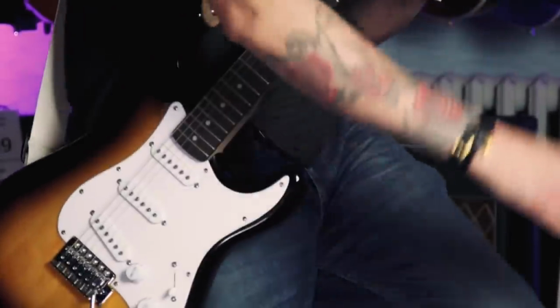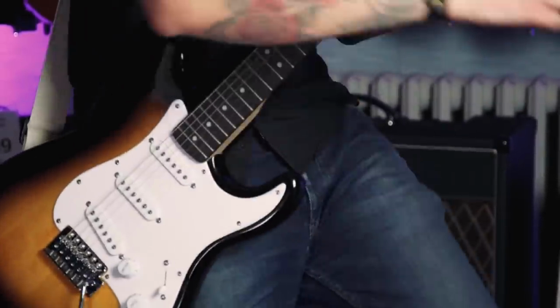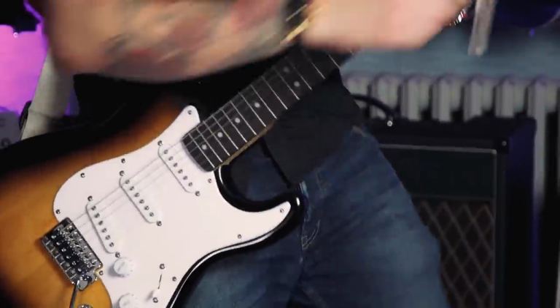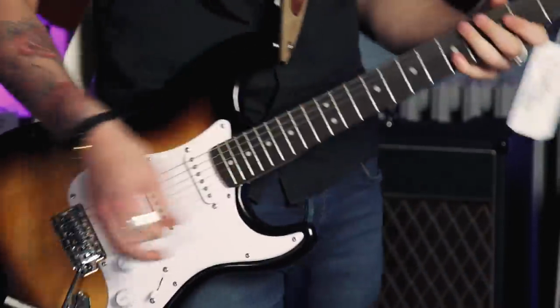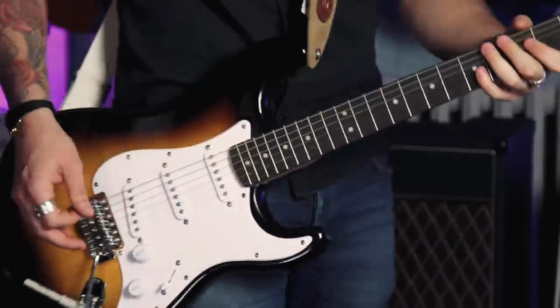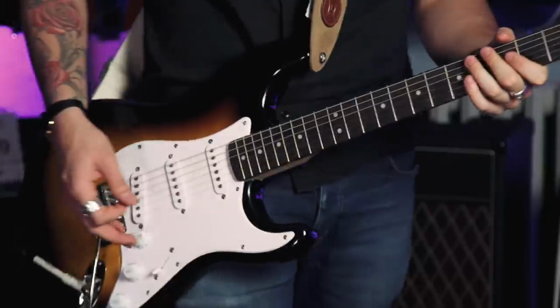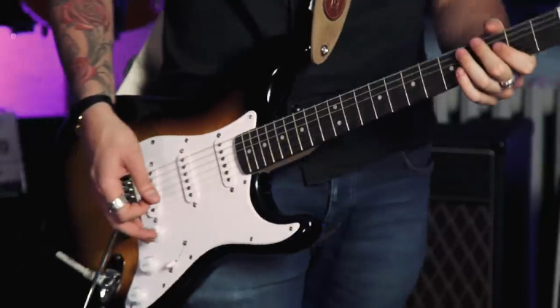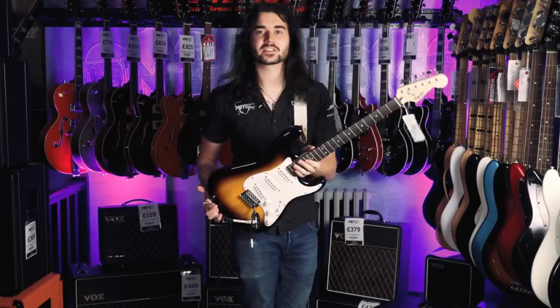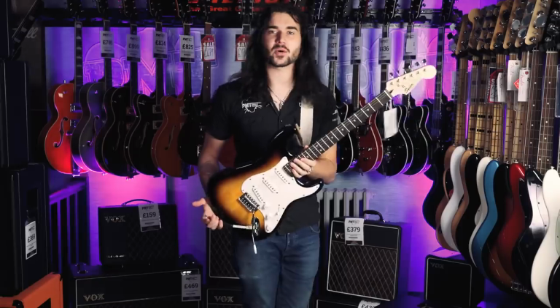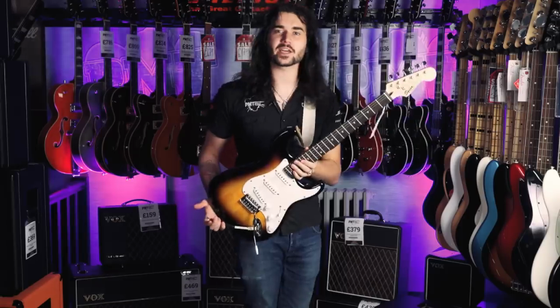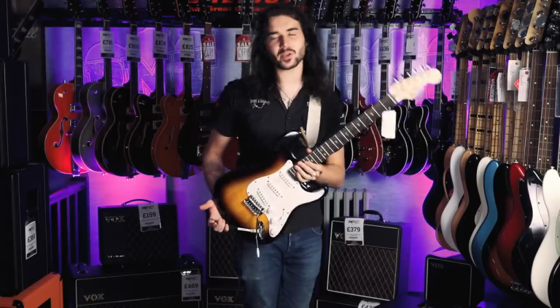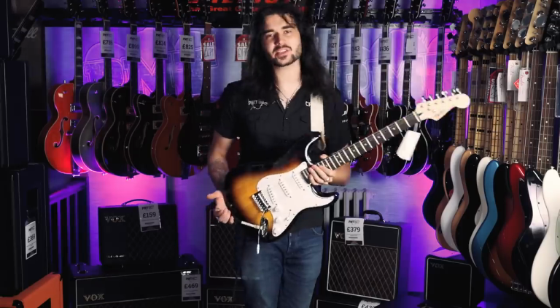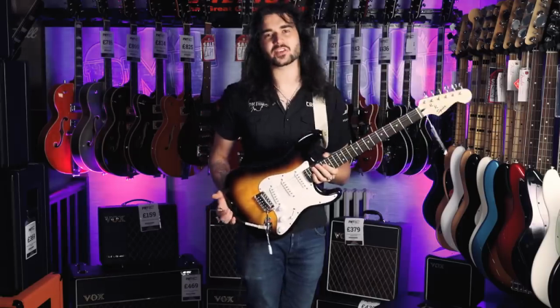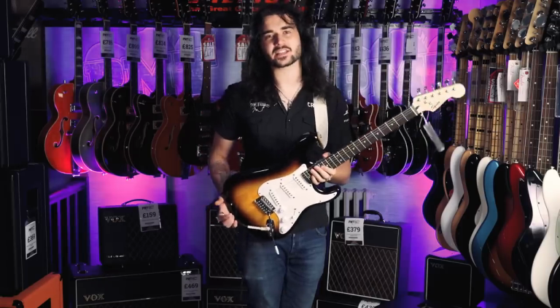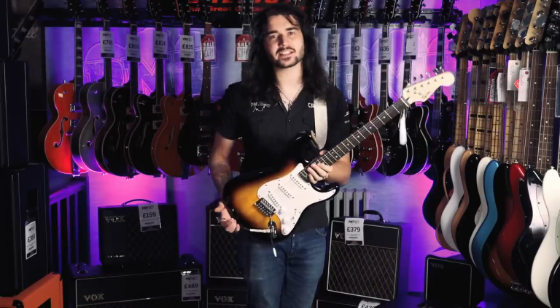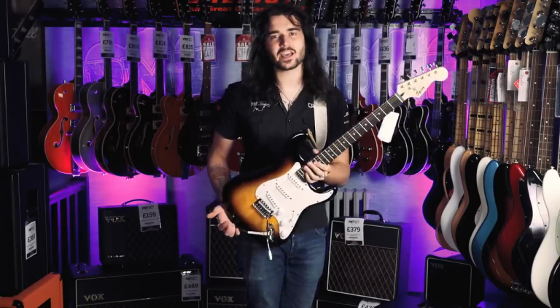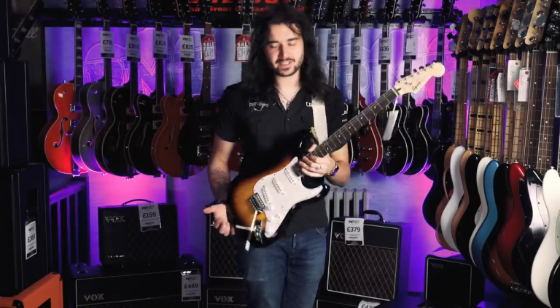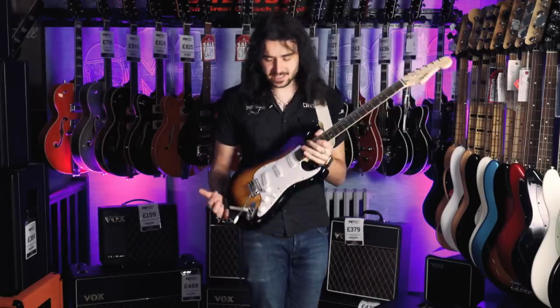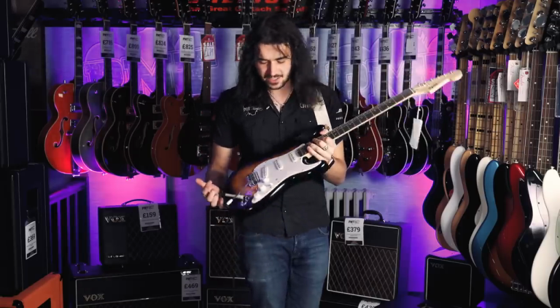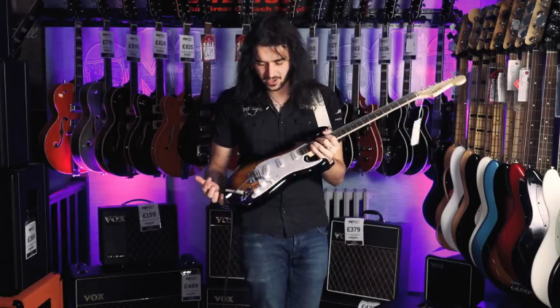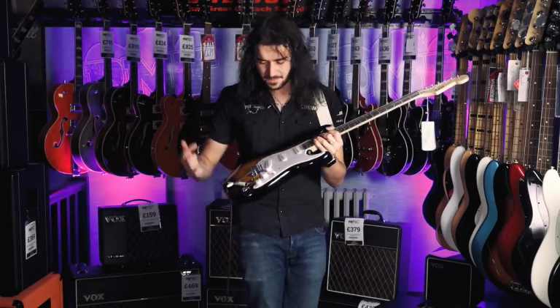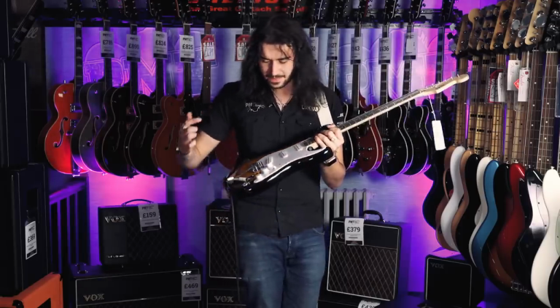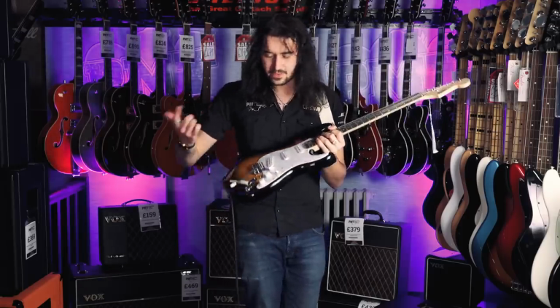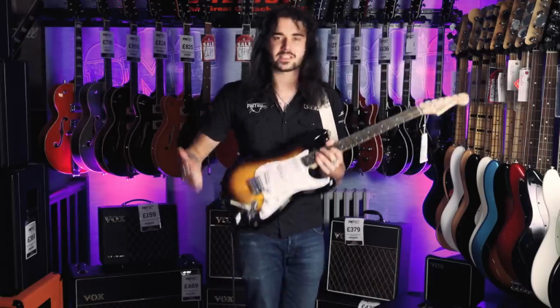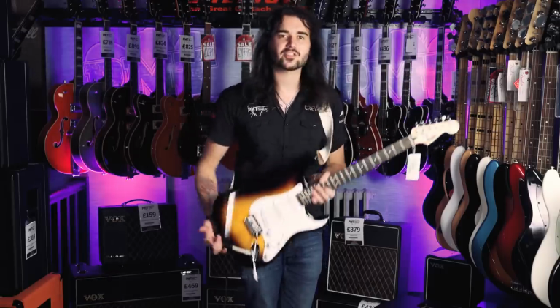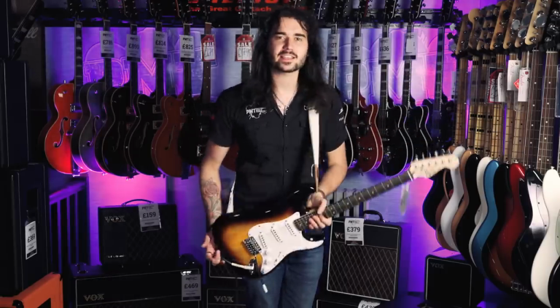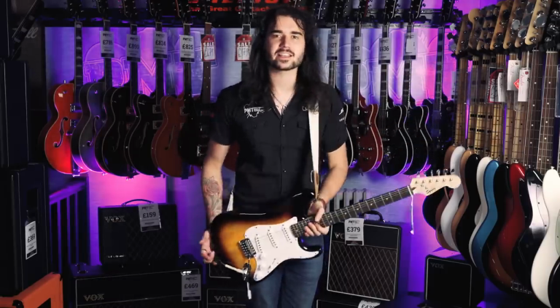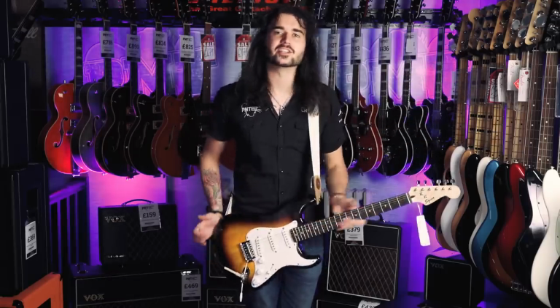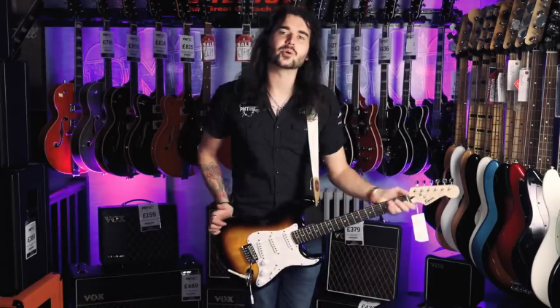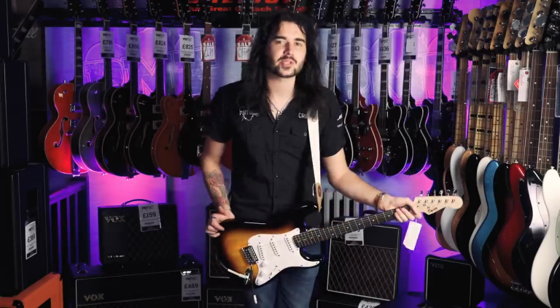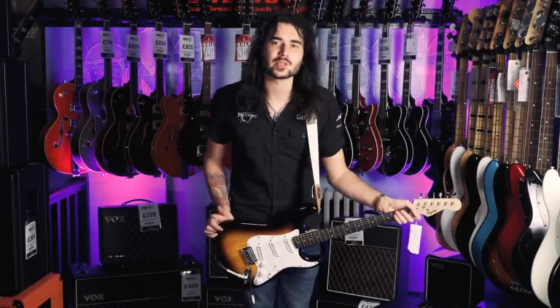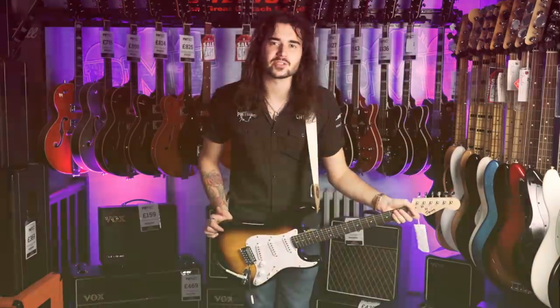So that was the marvellous Squier Bullet Strat — a fantastic guitar. It's a Strat, so you know it's going to be good.